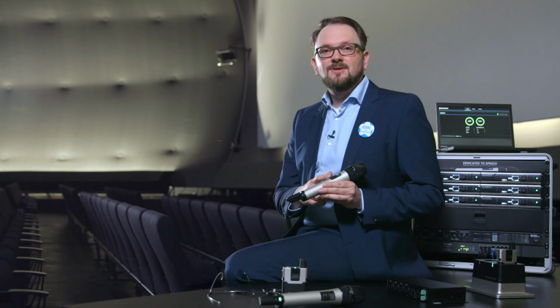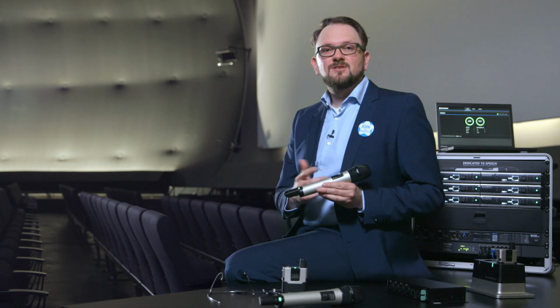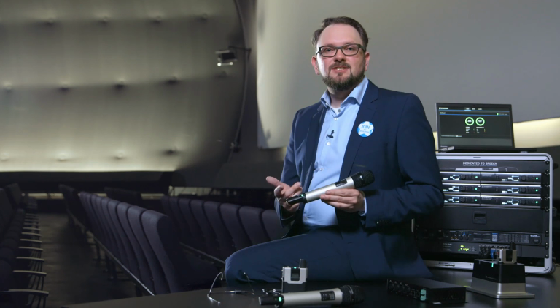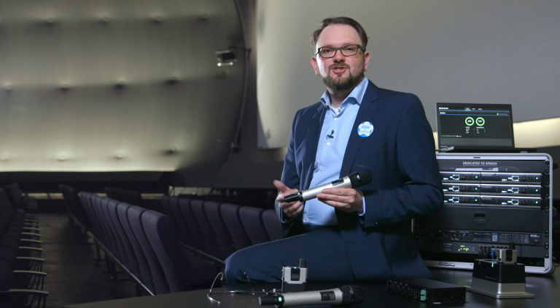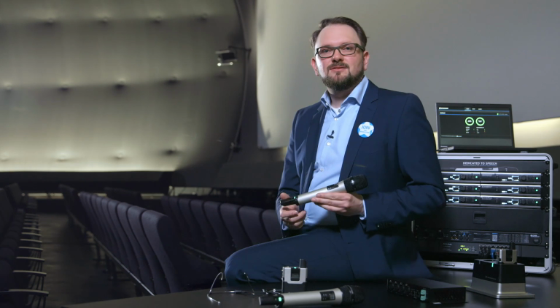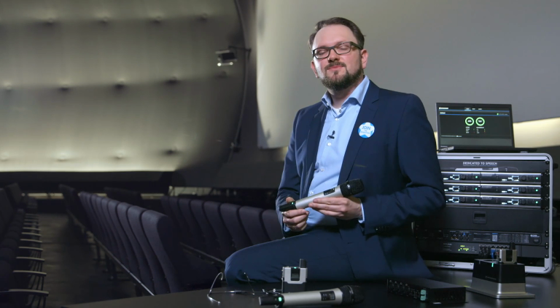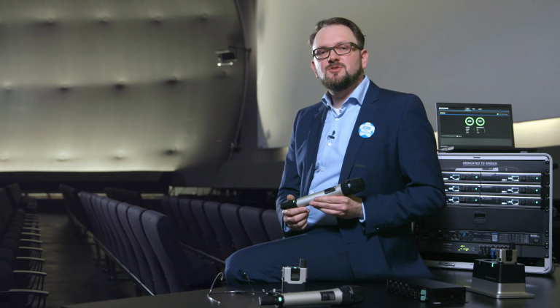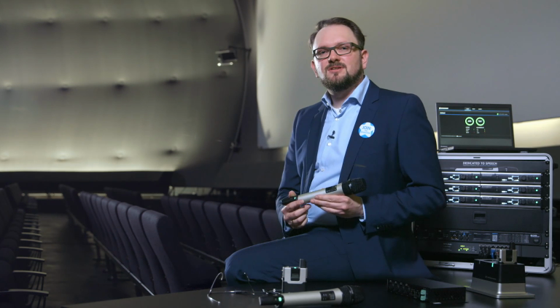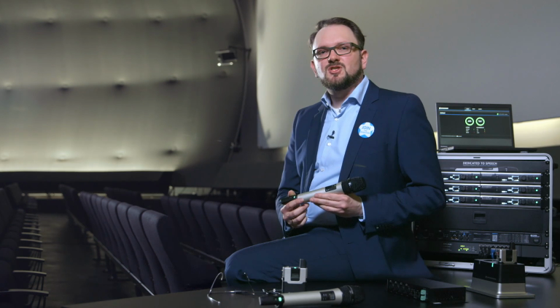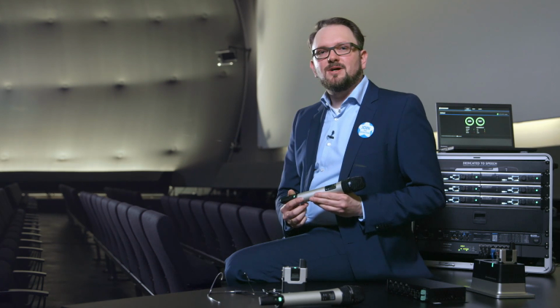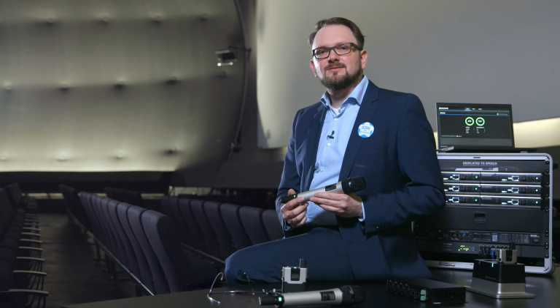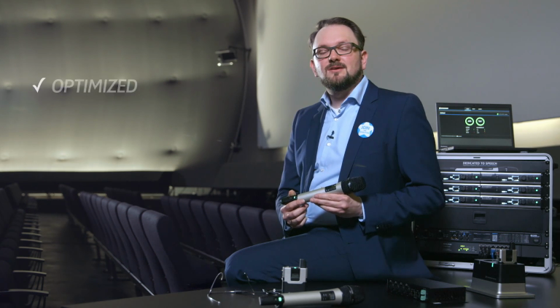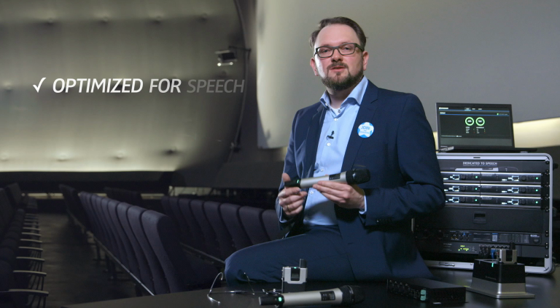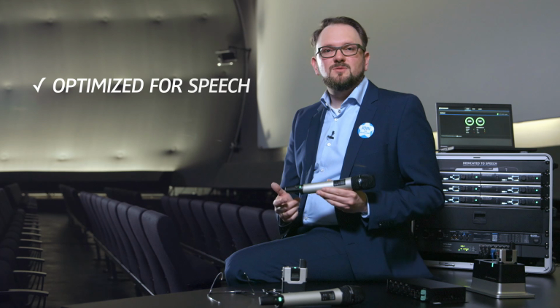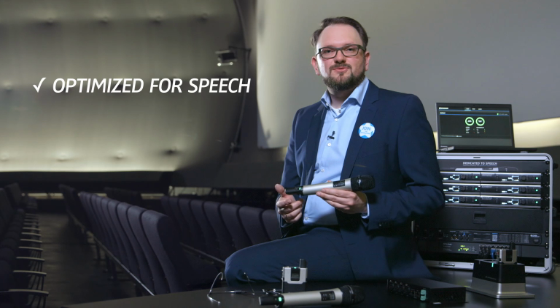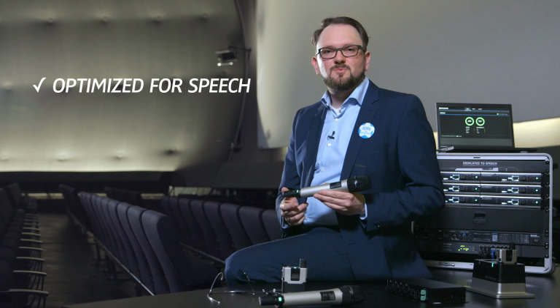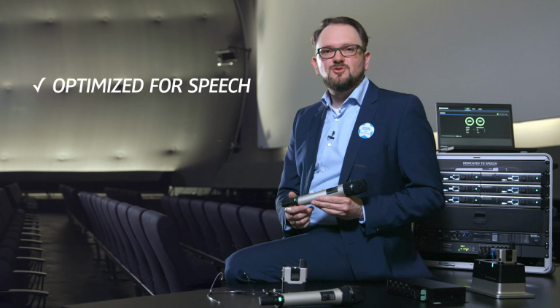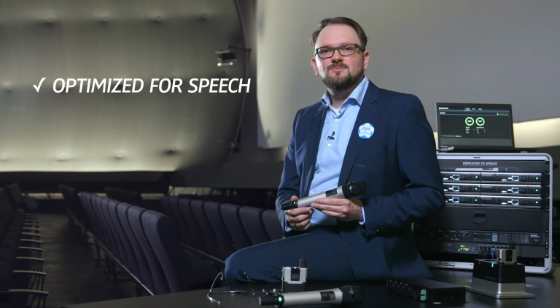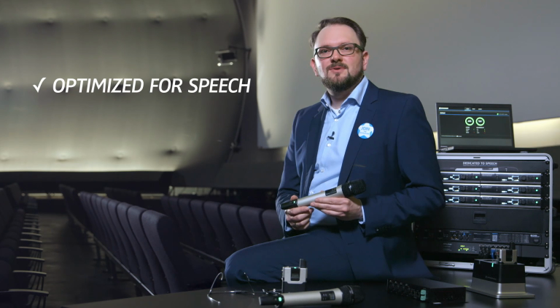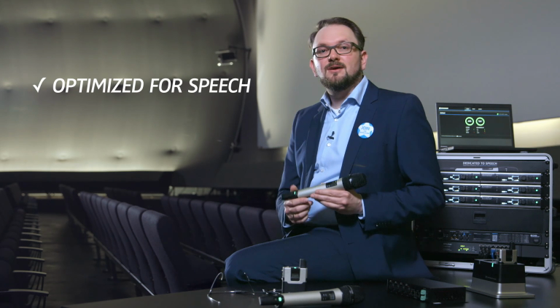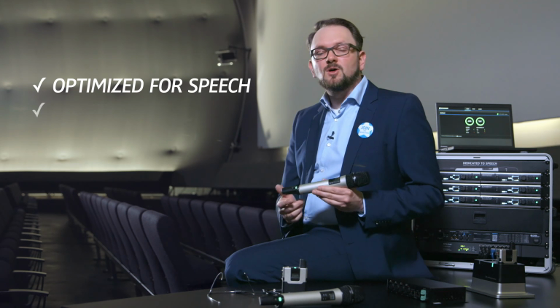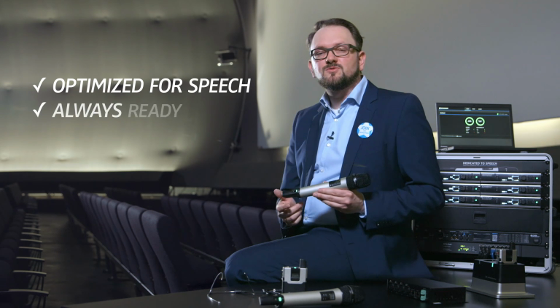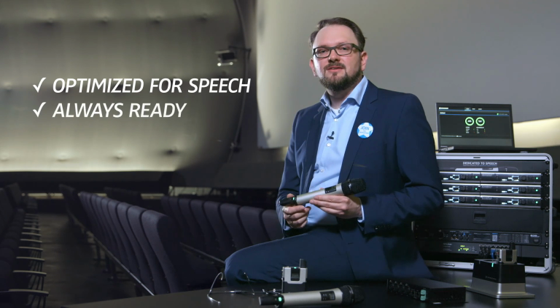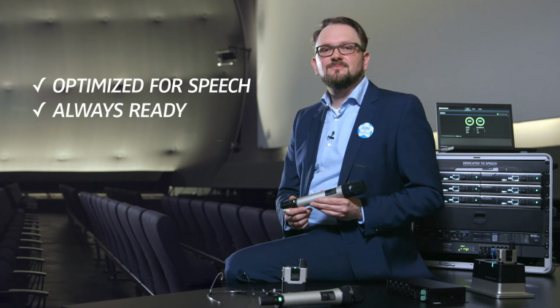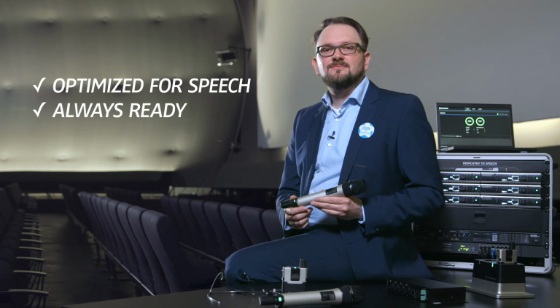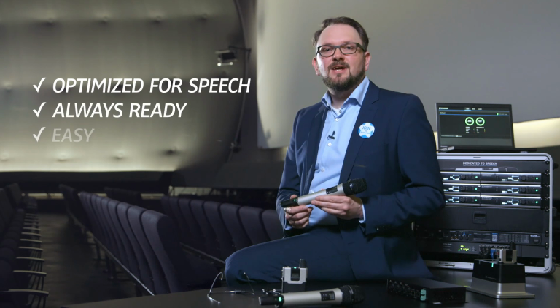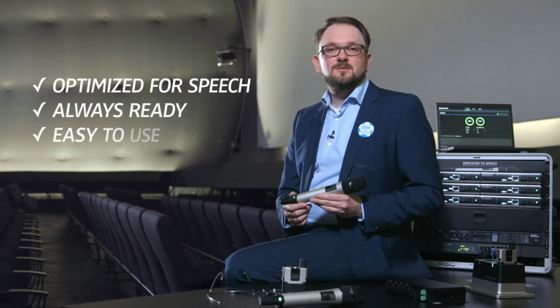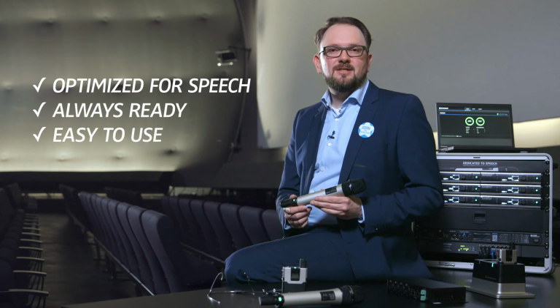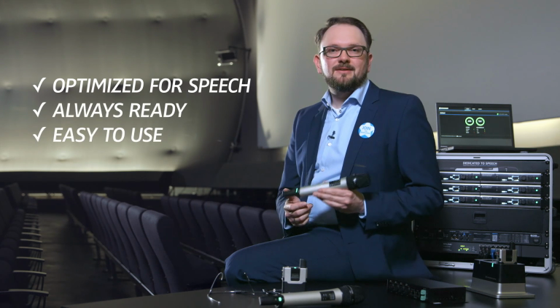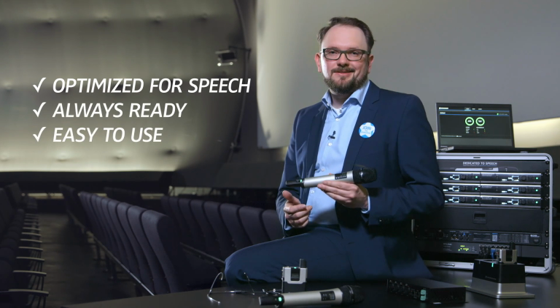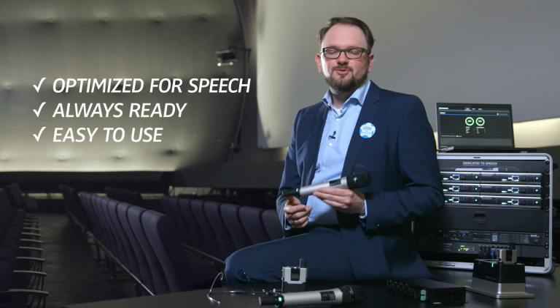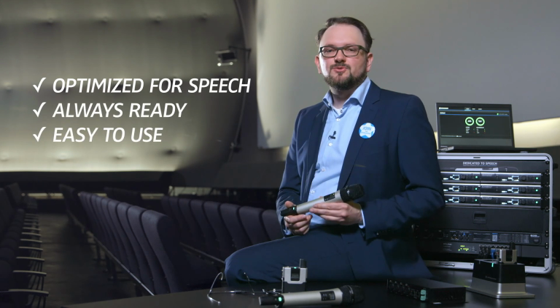So in a nutshell, Speechline Digital Wireless is optimized for speech, it's always ready, and it's appealing and easy to use.